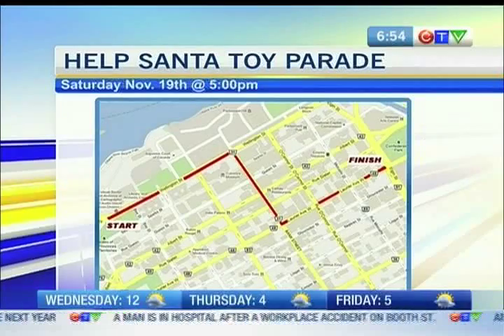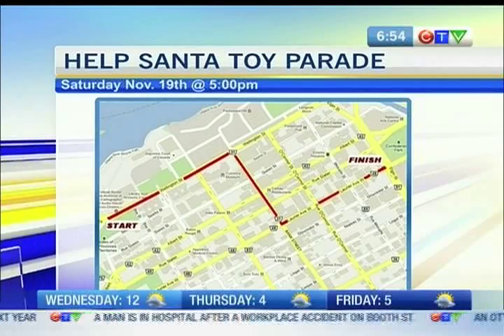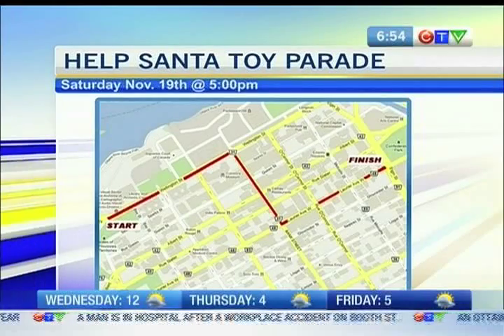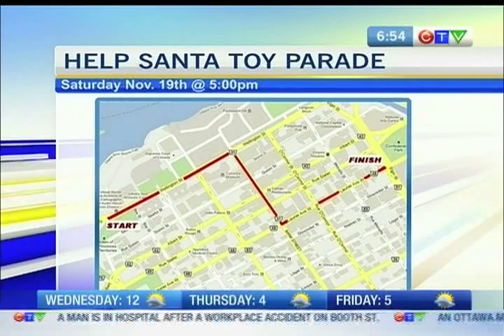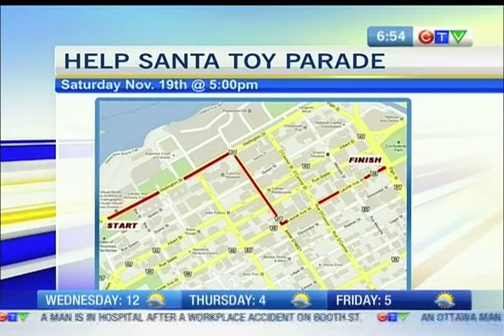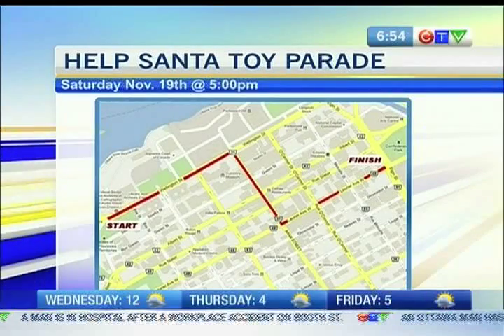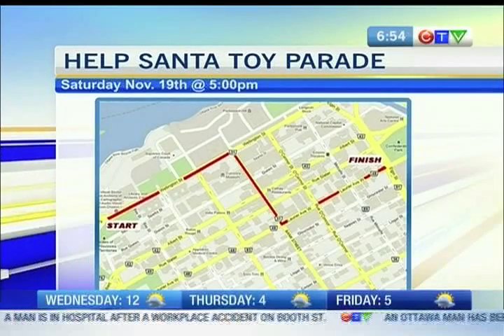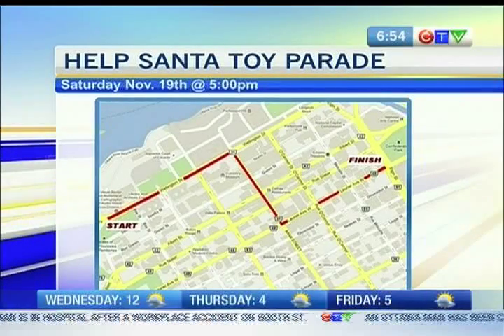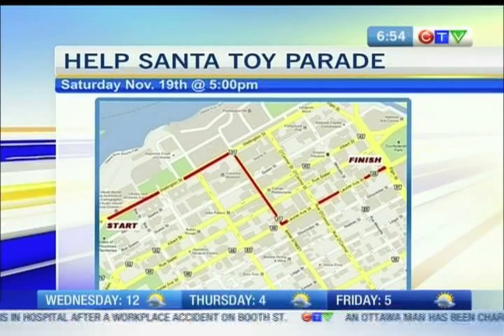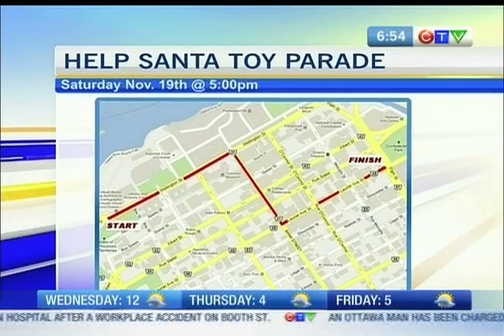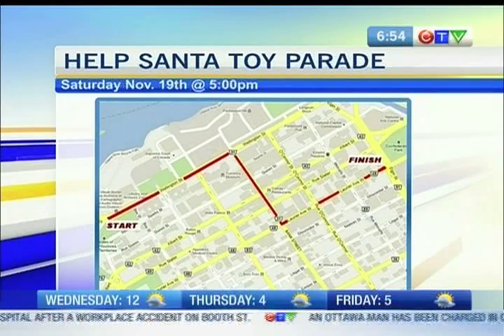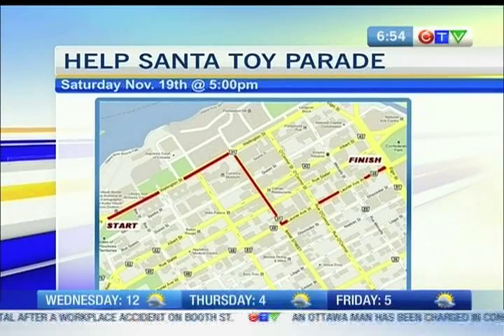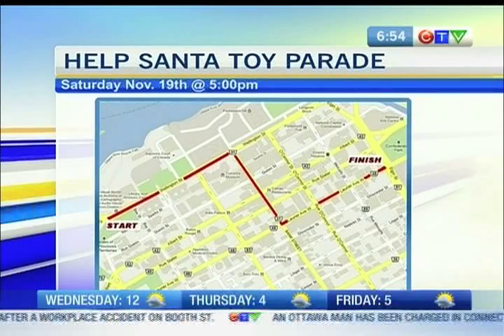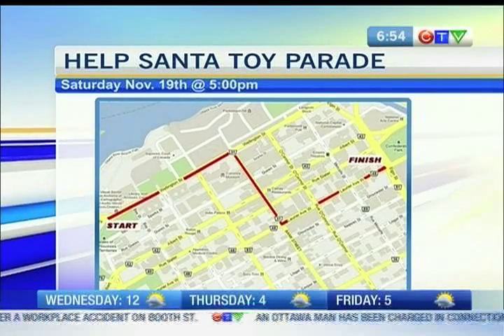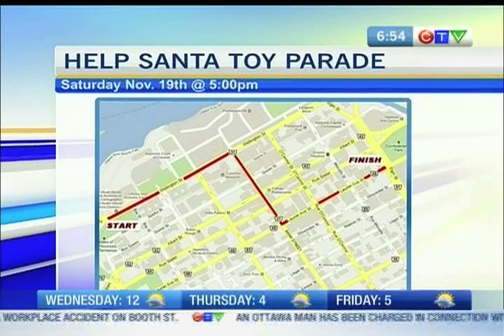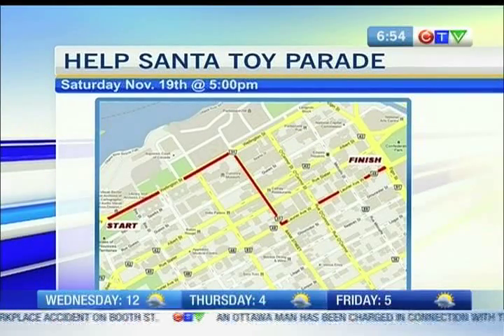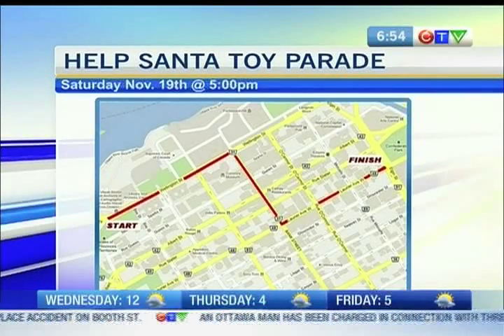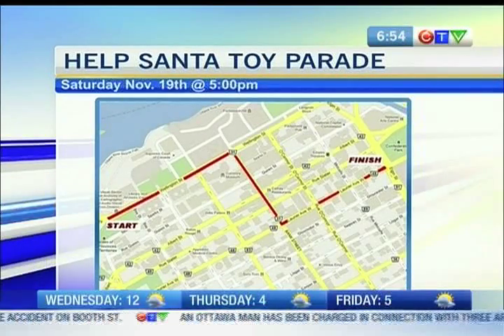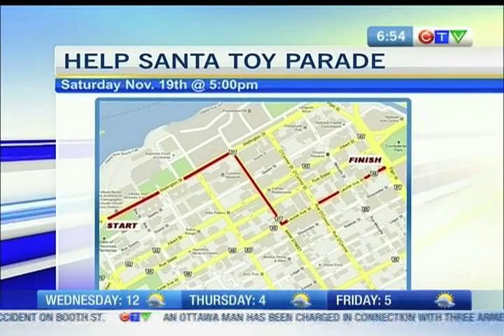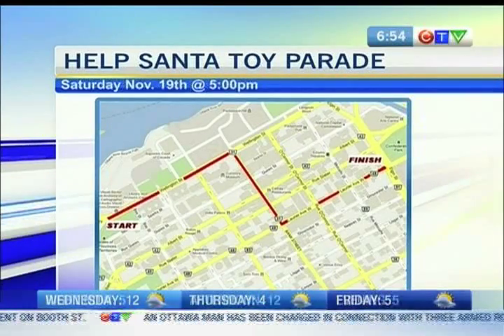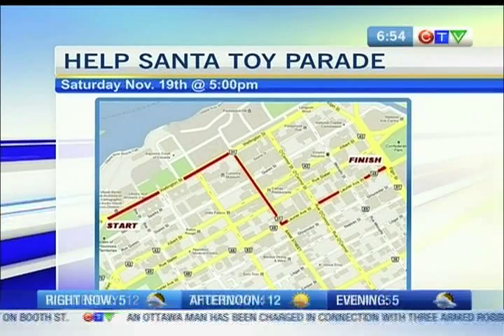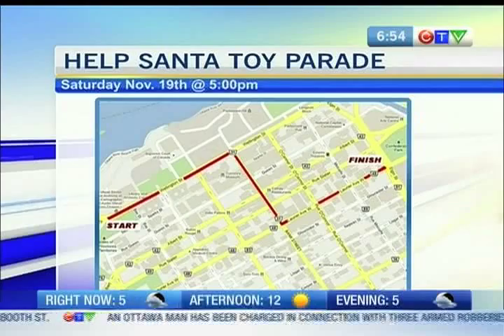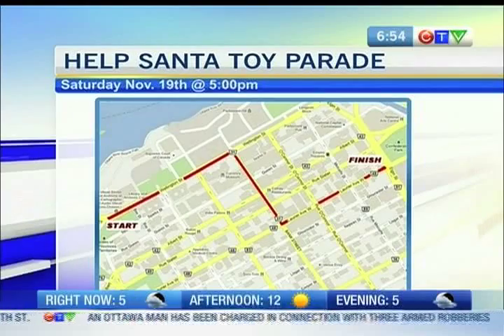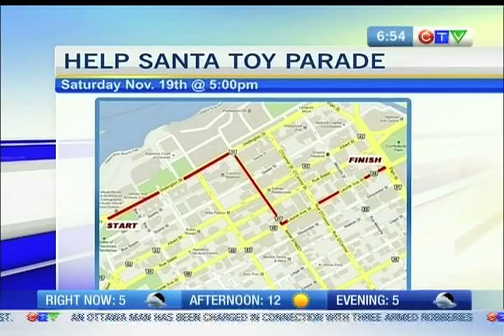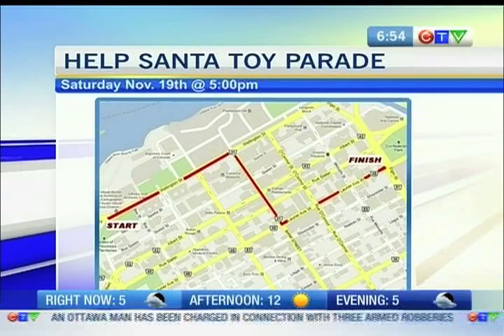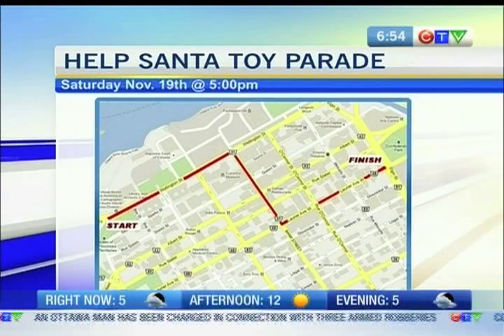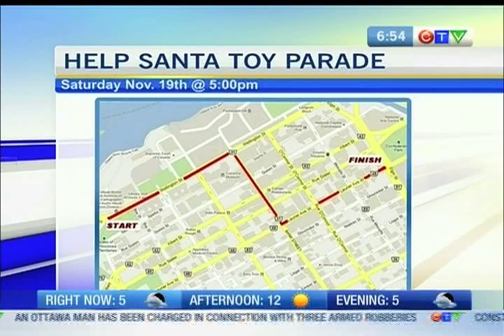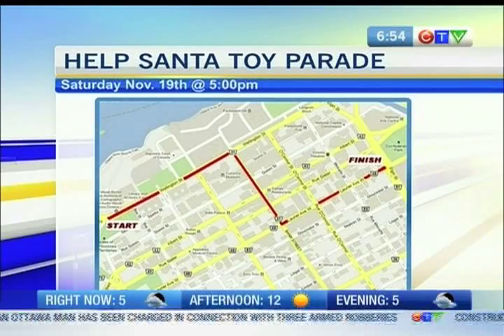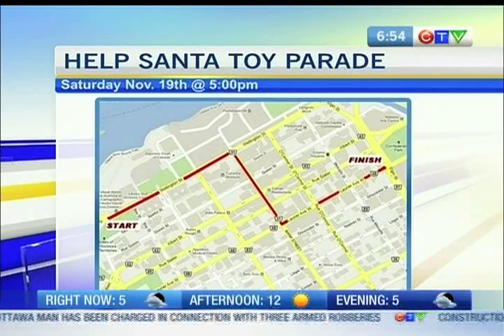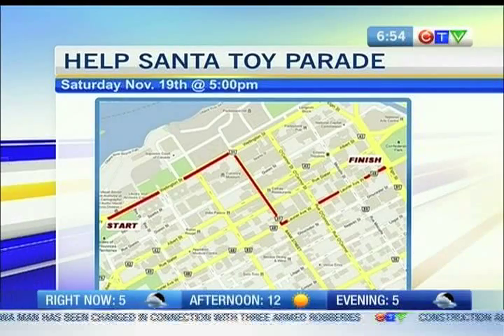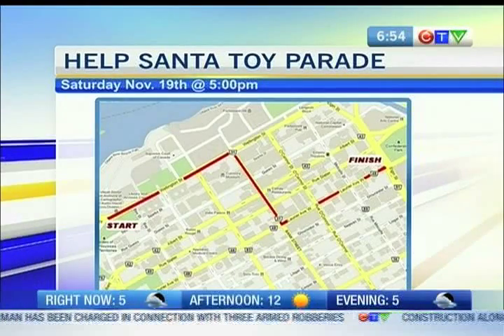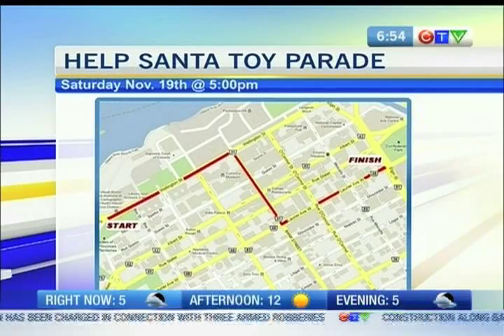Our broadcast of the Help Santa Toy Parade begins at 6. So if you can't make it downtown, we've got it for you right here.